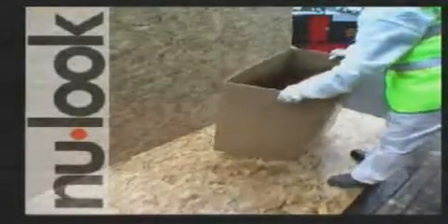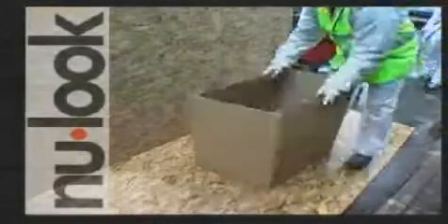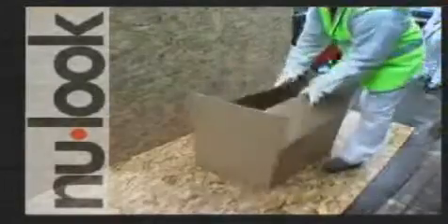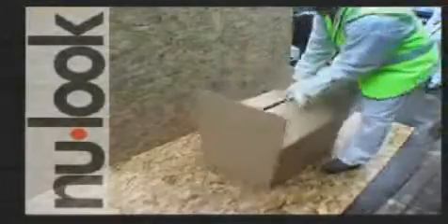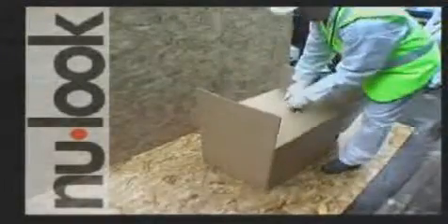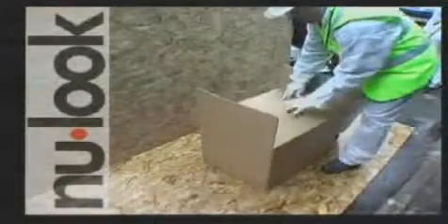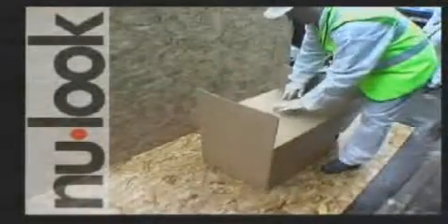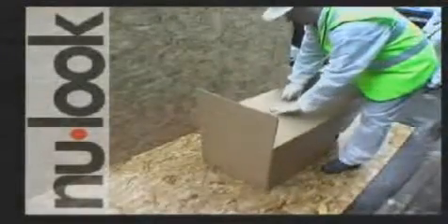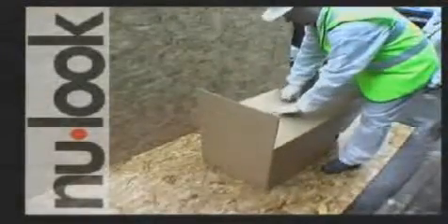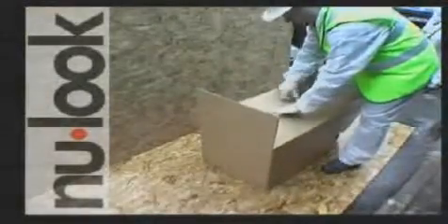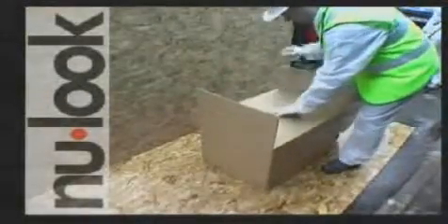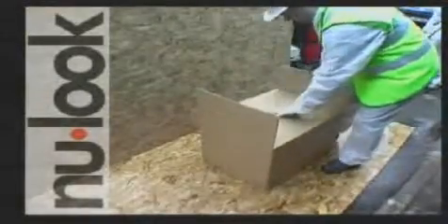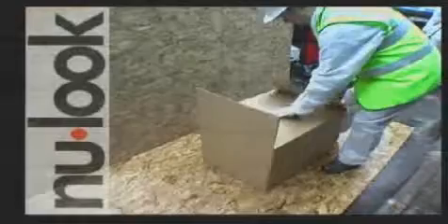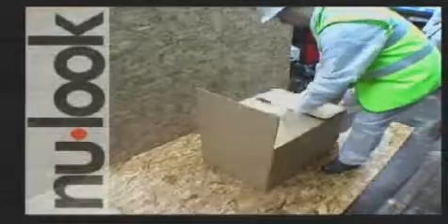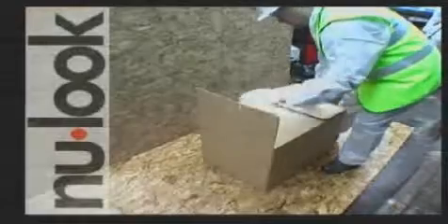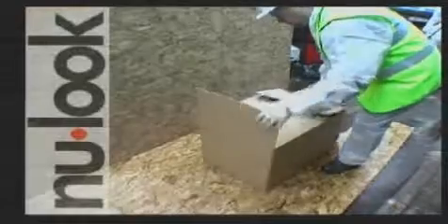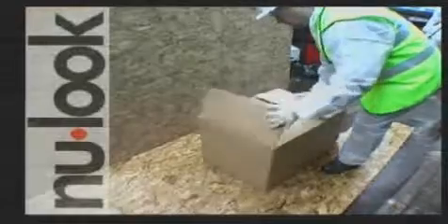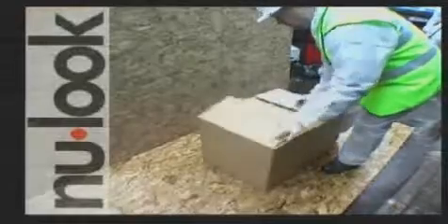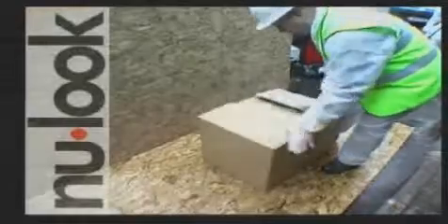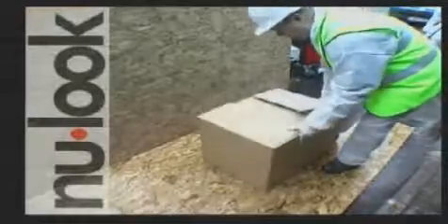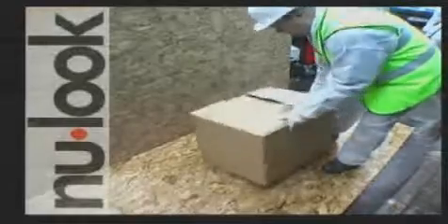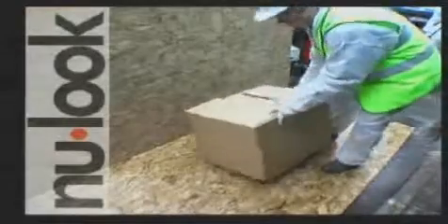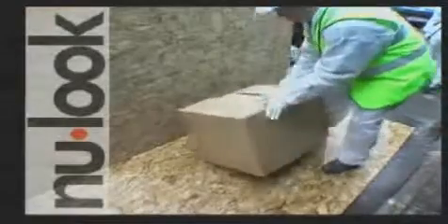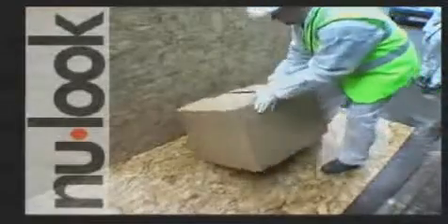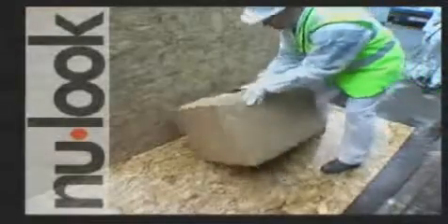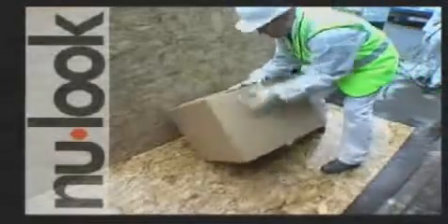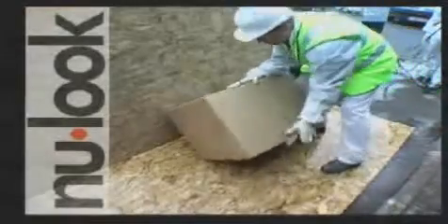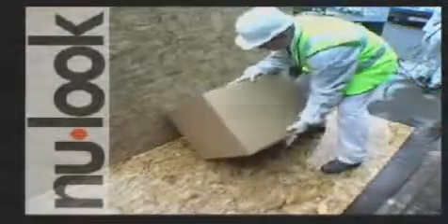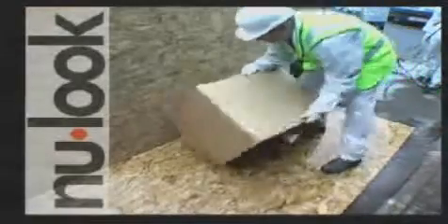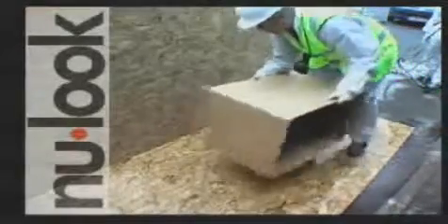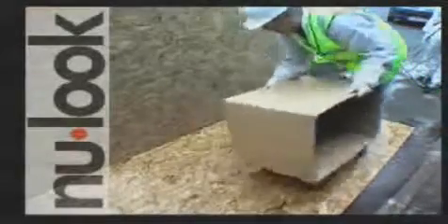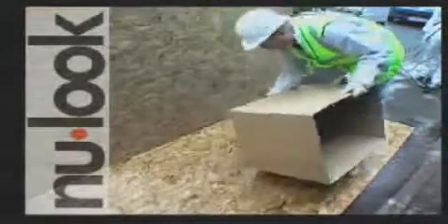To demonstrate Vortex's drying speed, here we spray the inside of another assembled box.